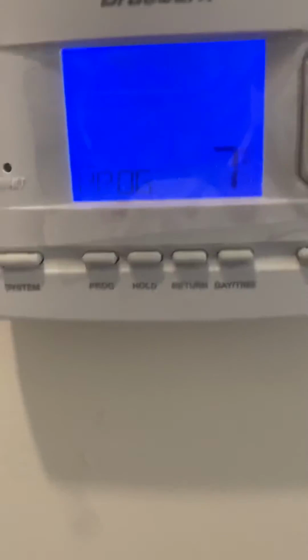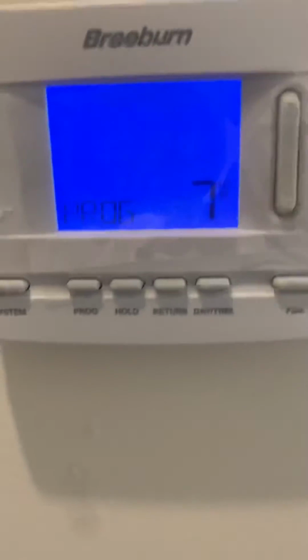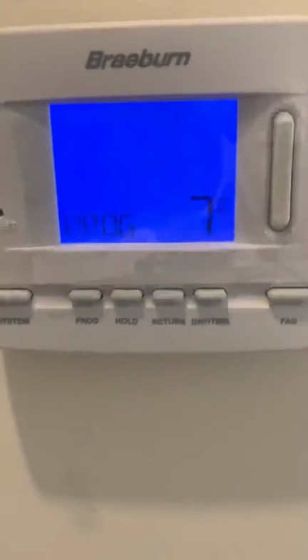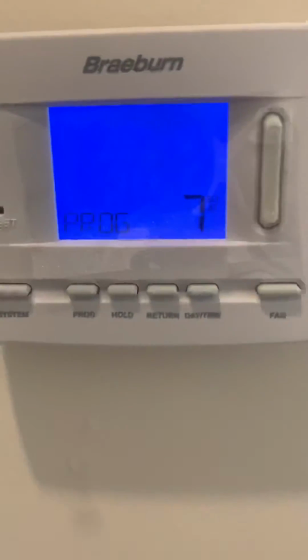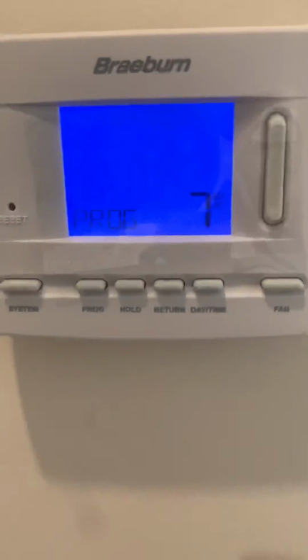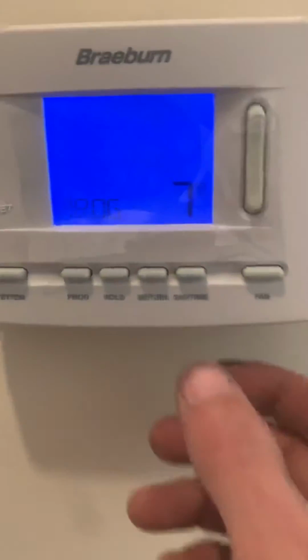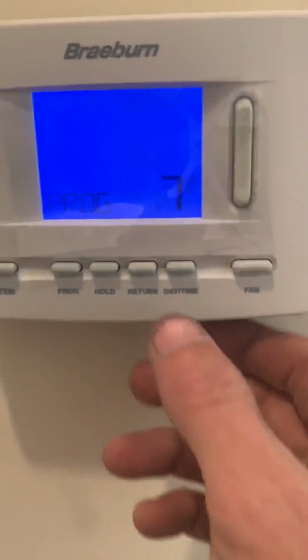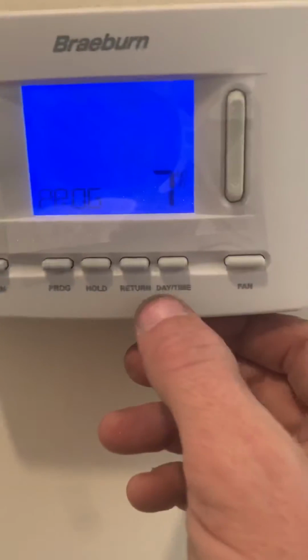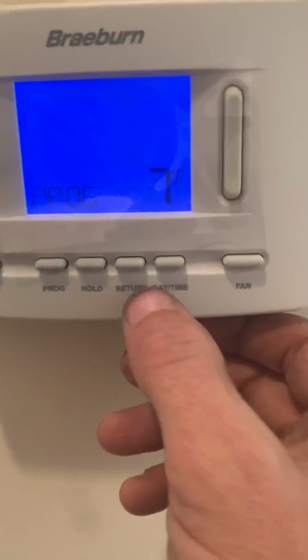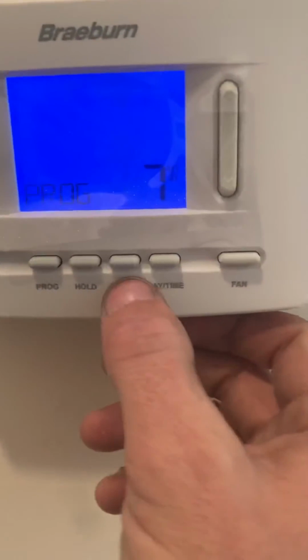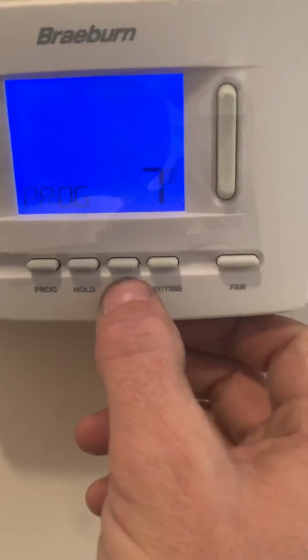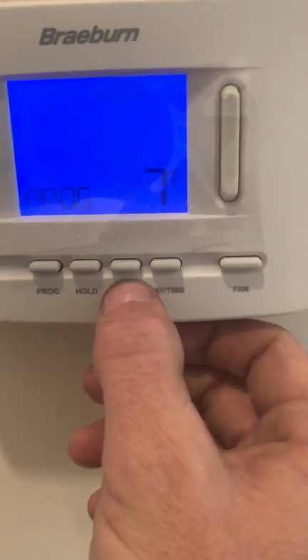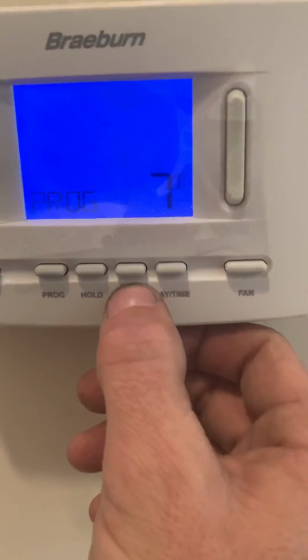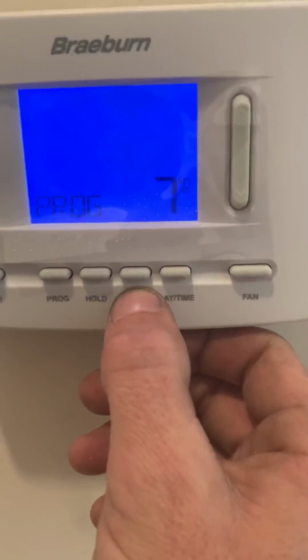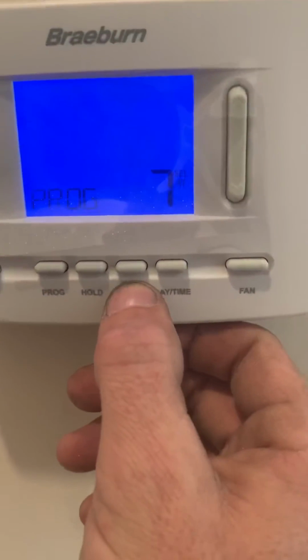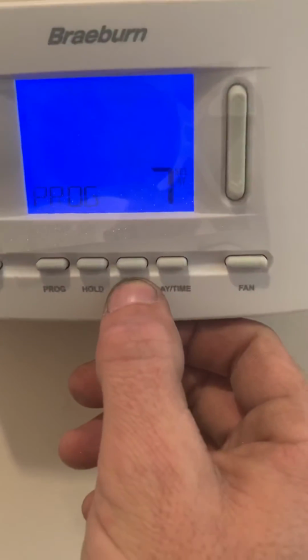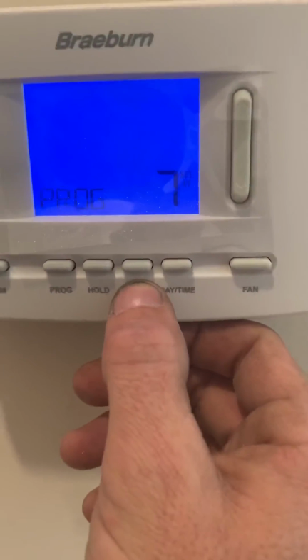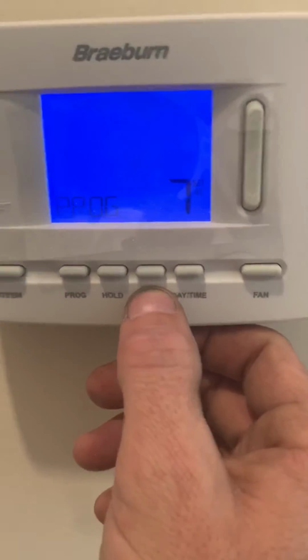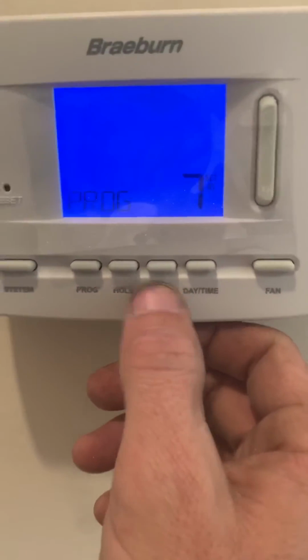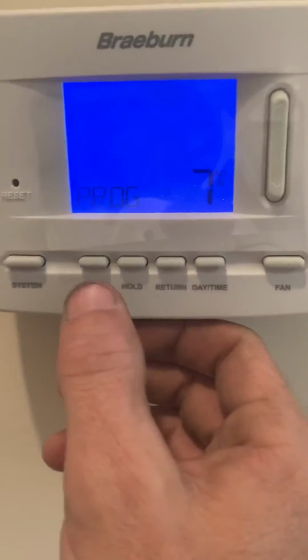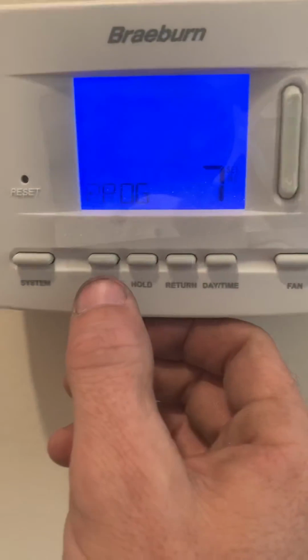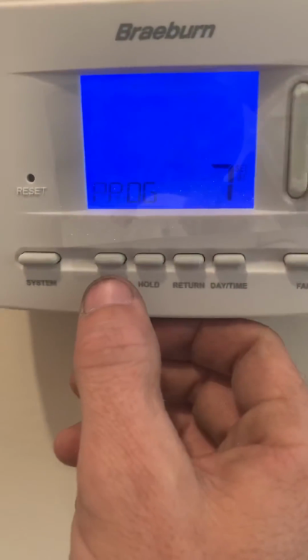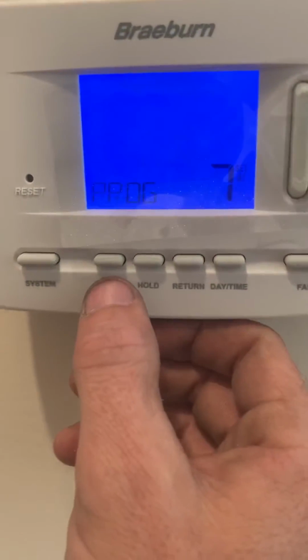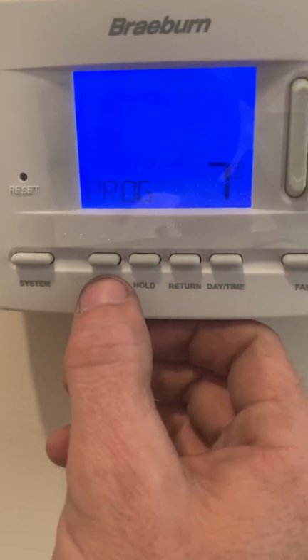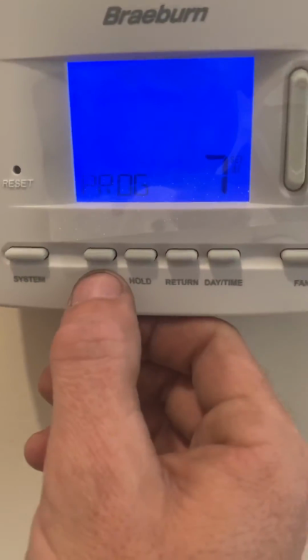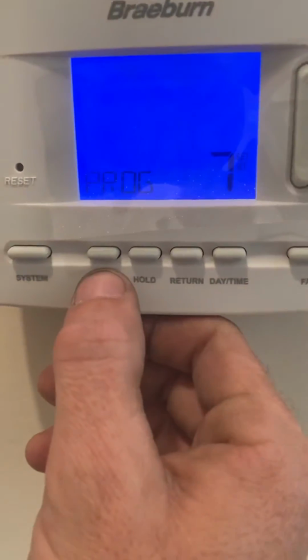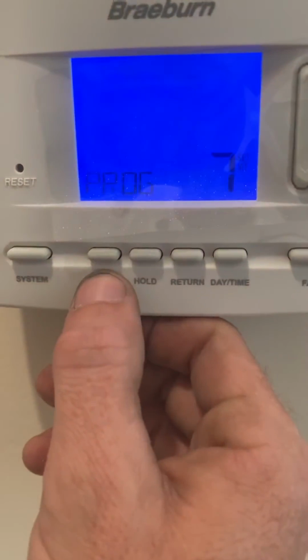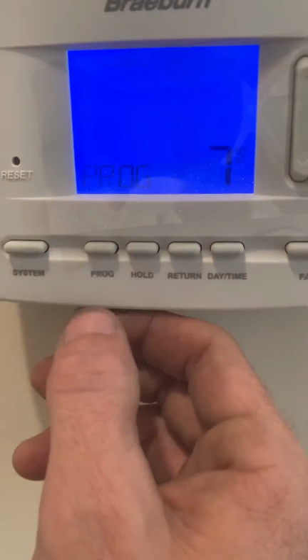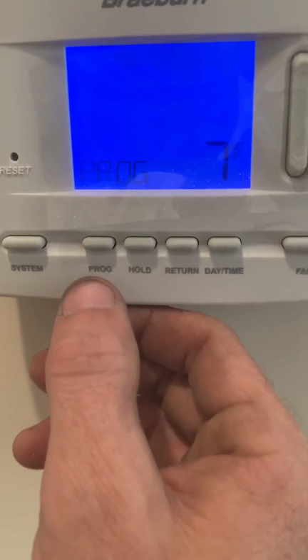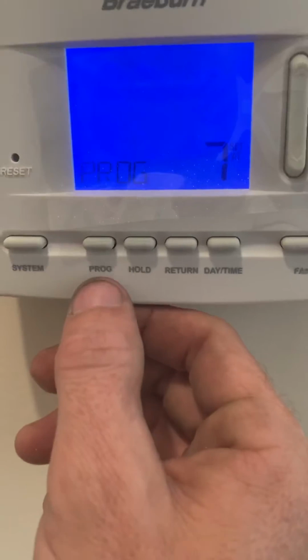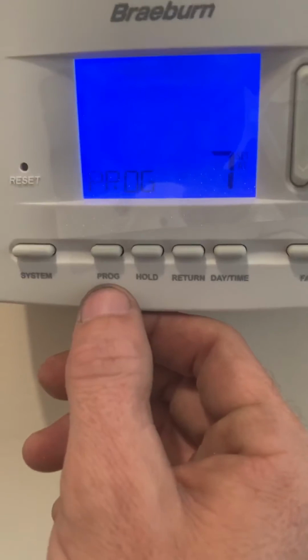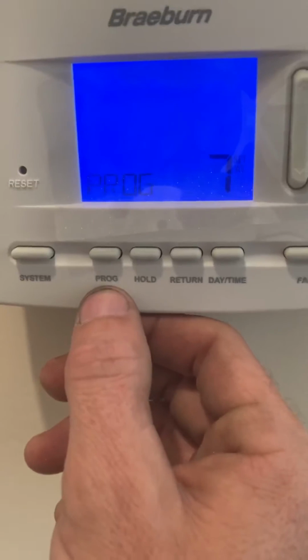Now to go forward through the functions, you press return. To go backwards, you press program.